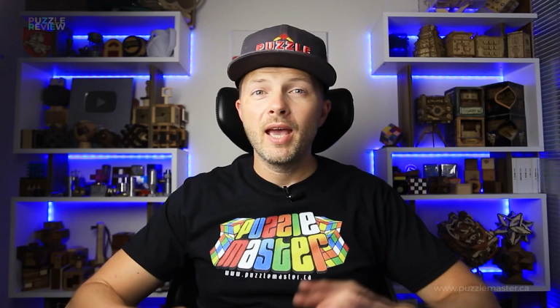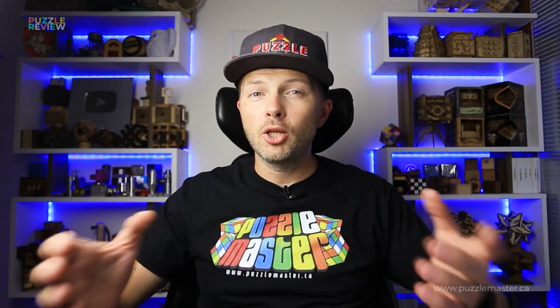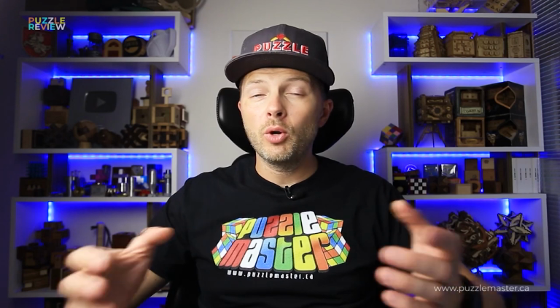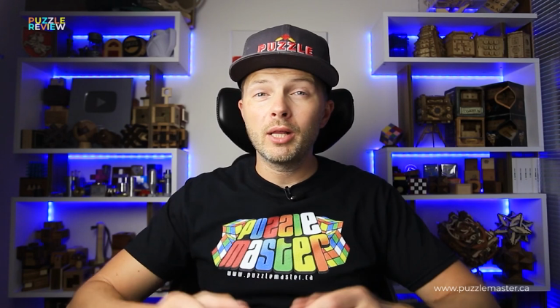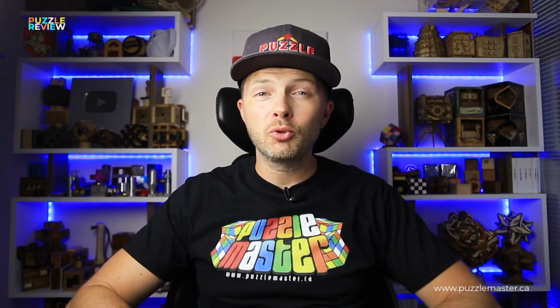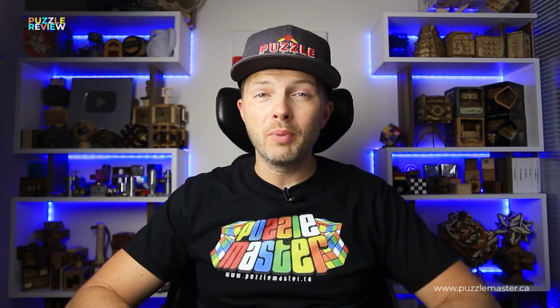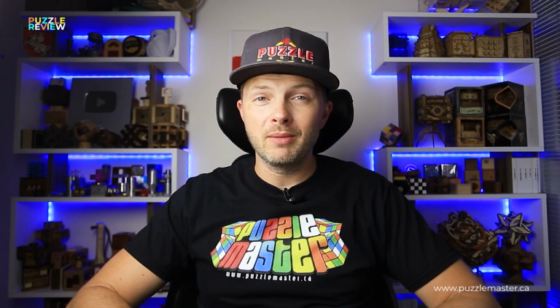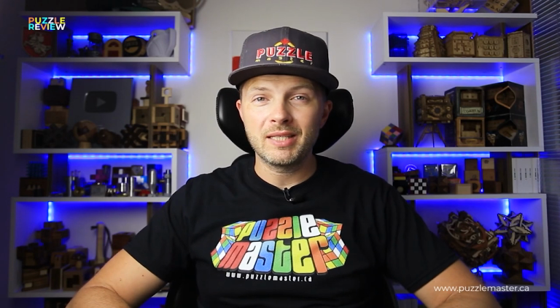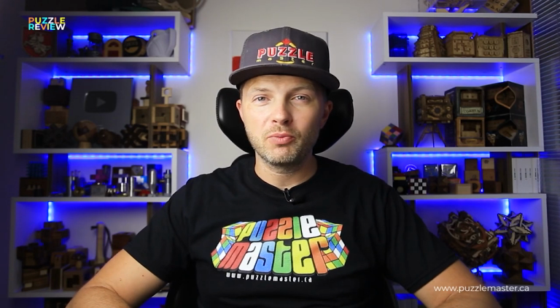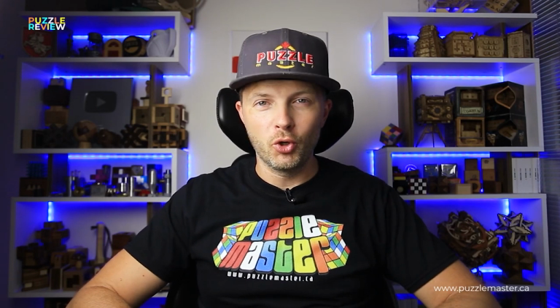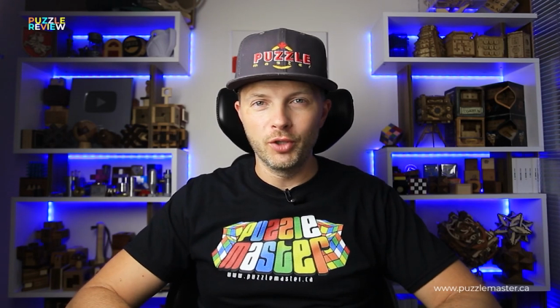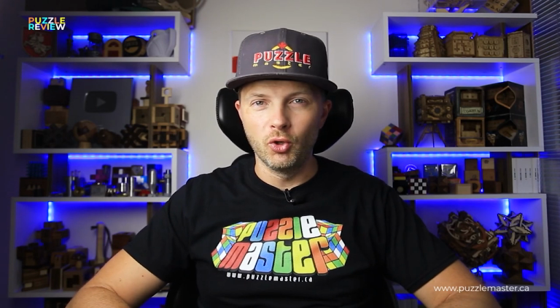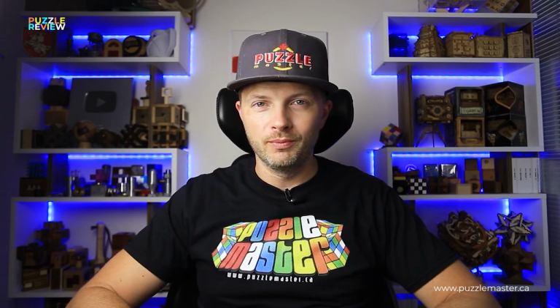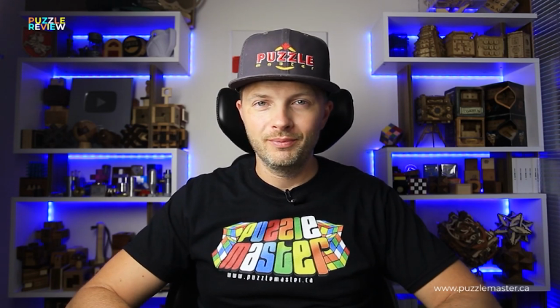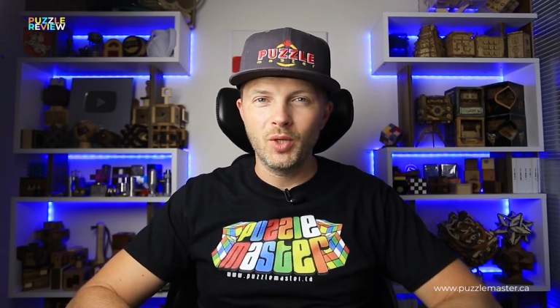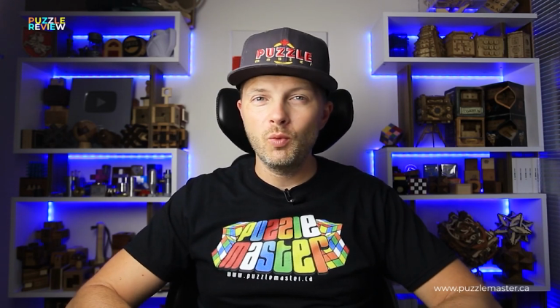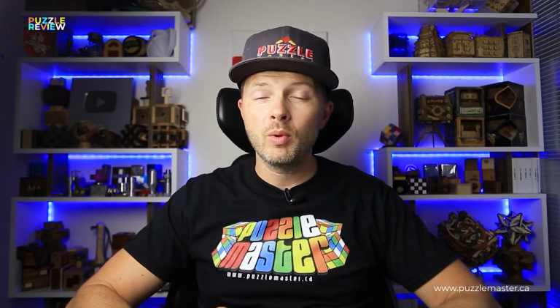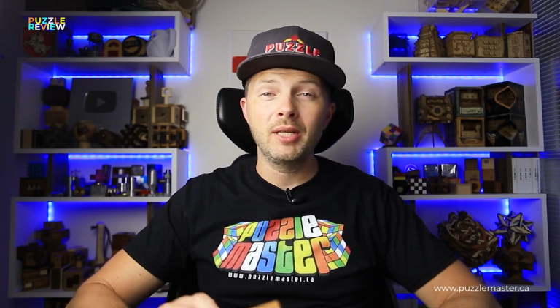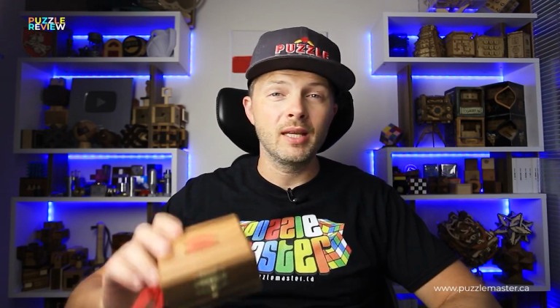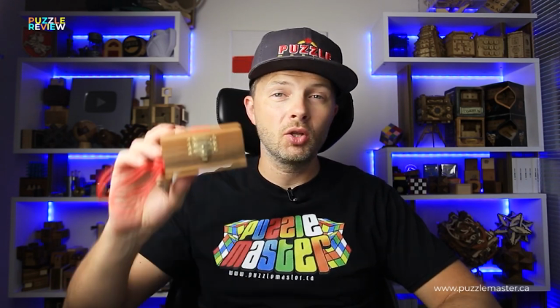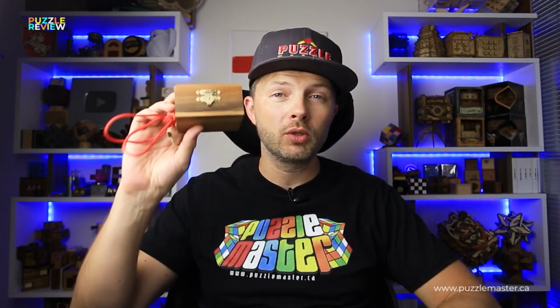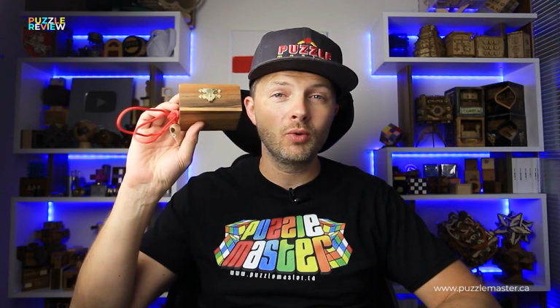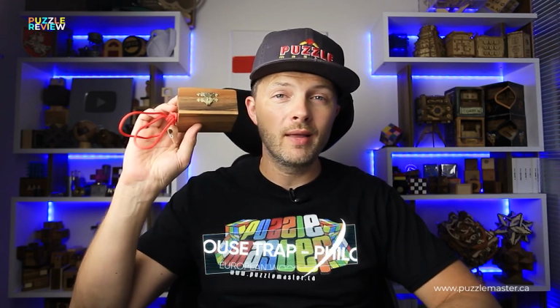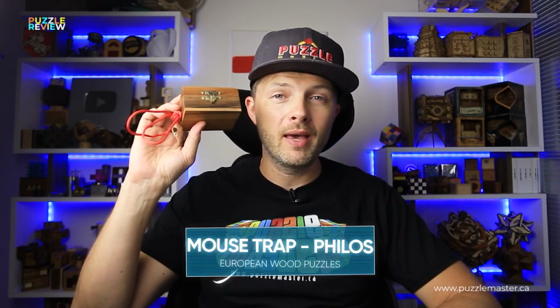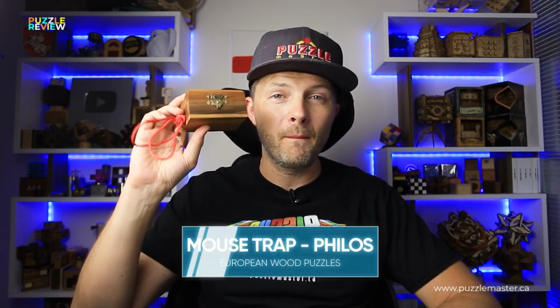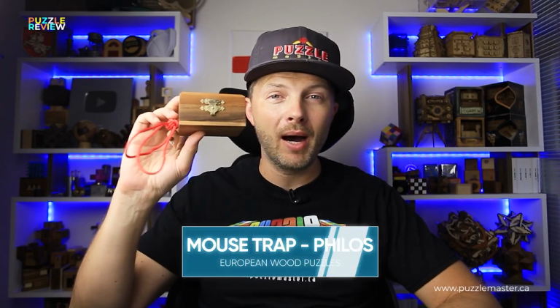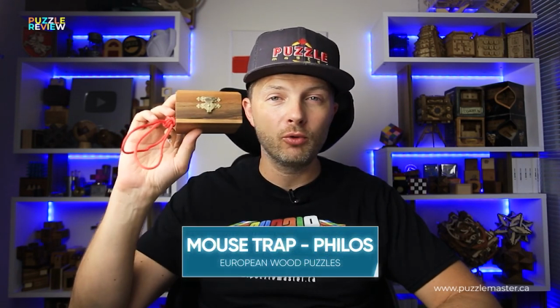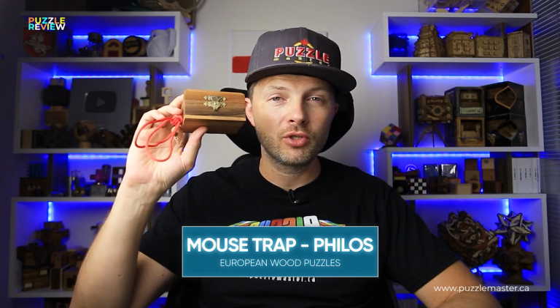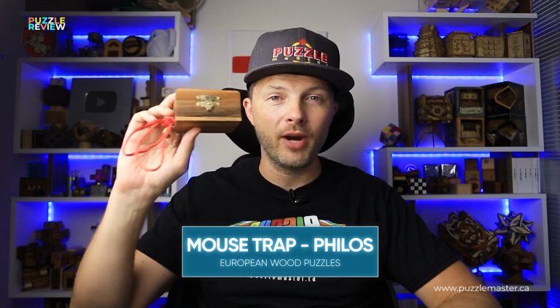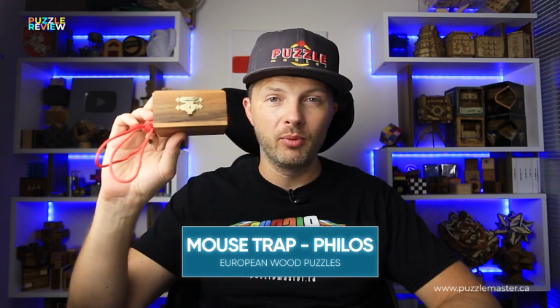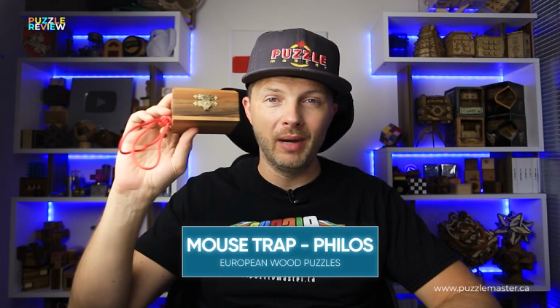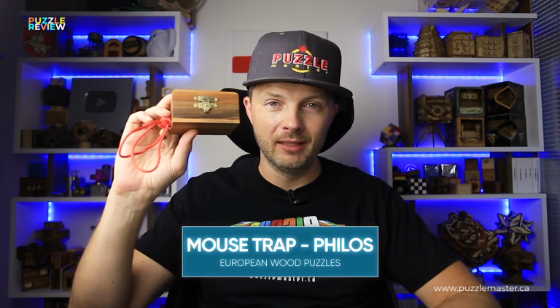Hello and welcome to Puzzle Master's product review. Today we will be taking a closer look at the Mousetrap puzzle.